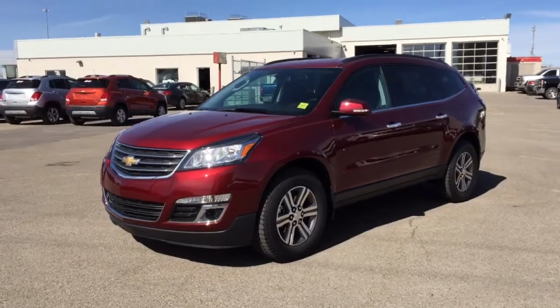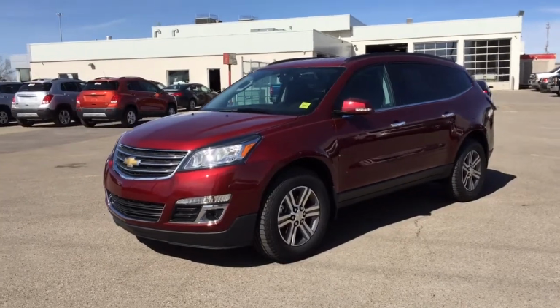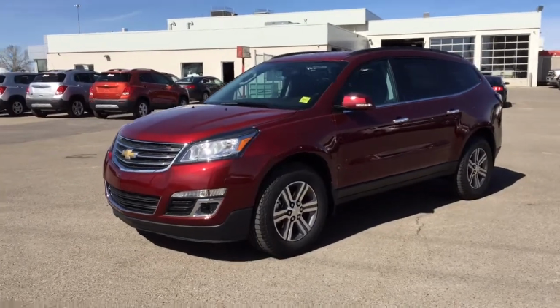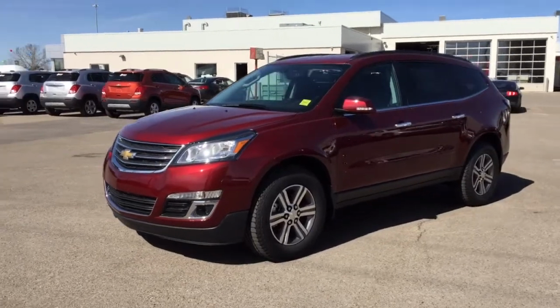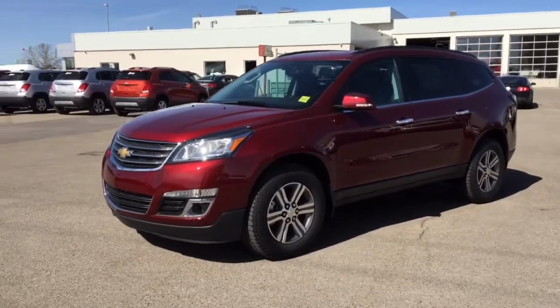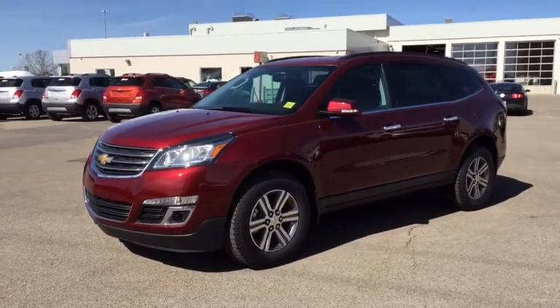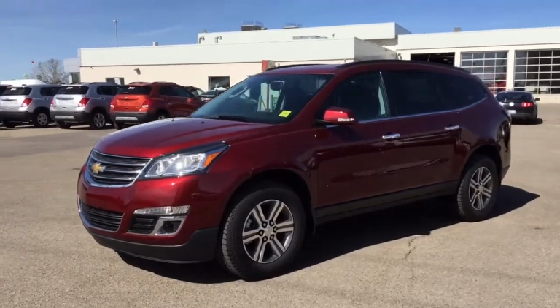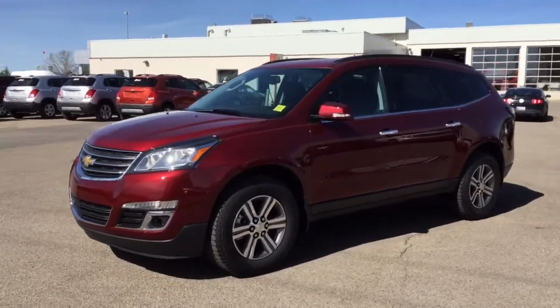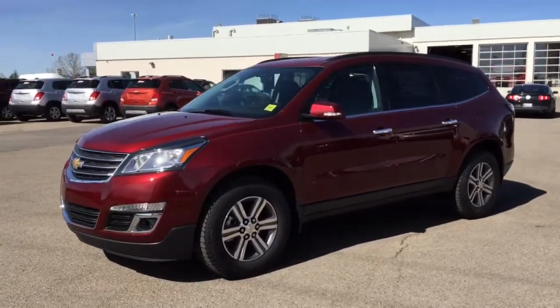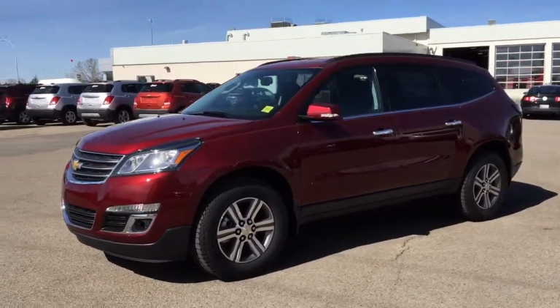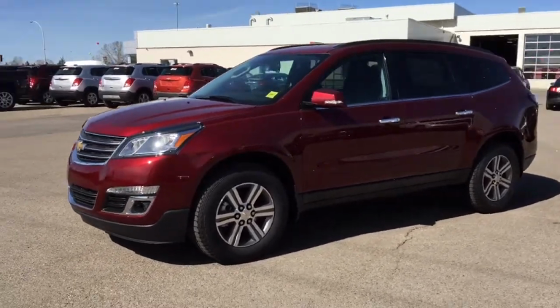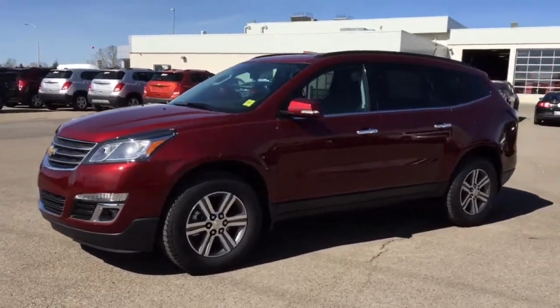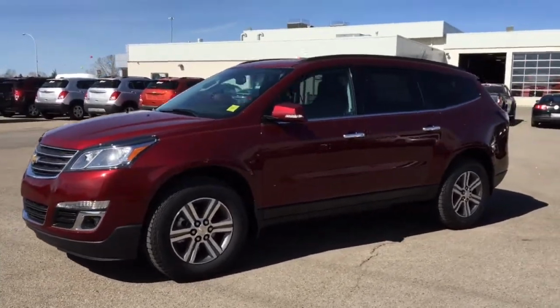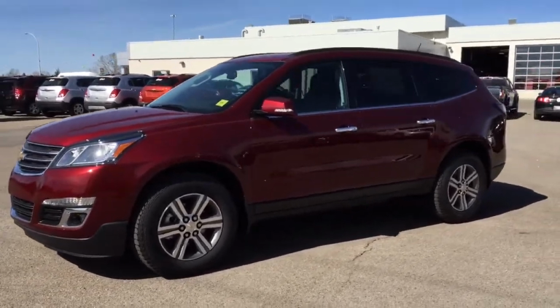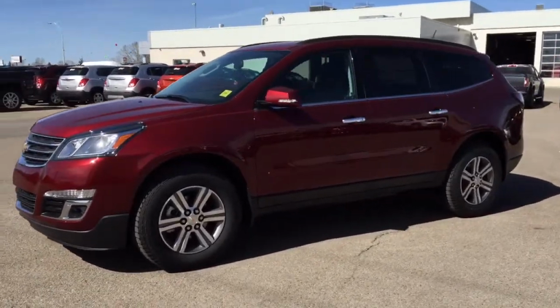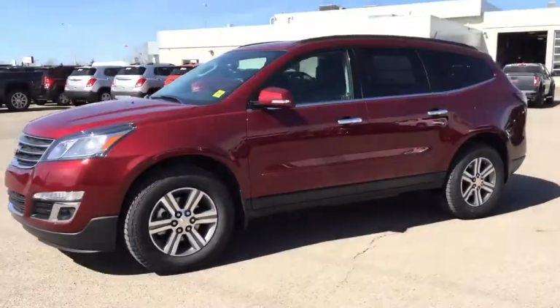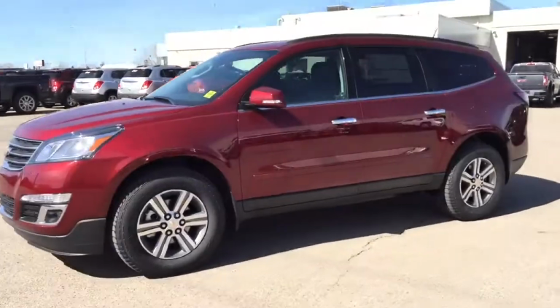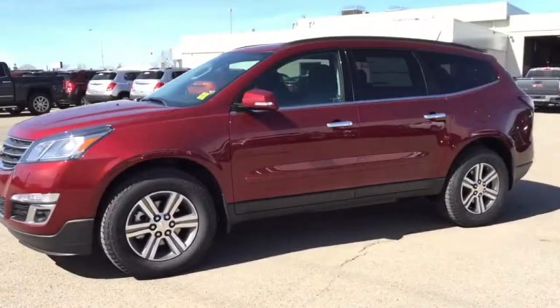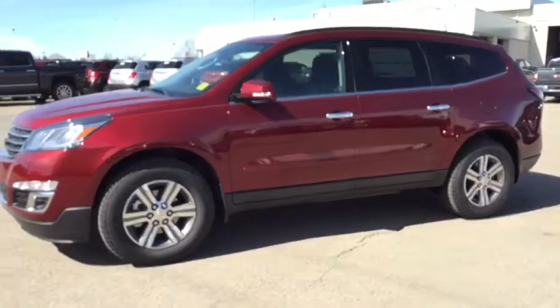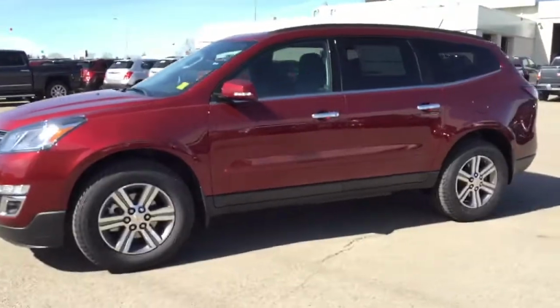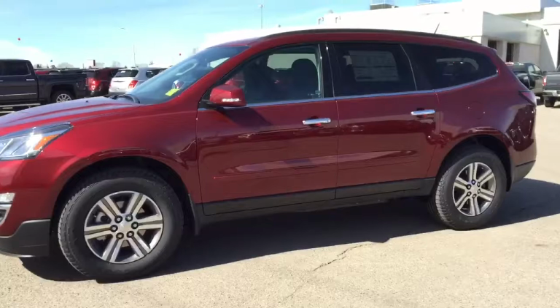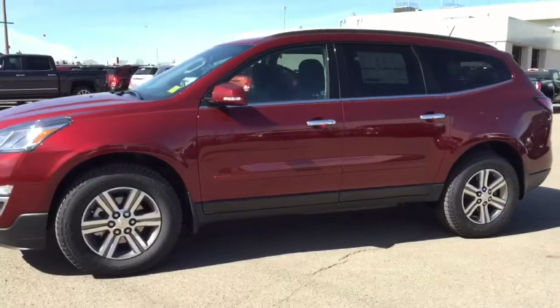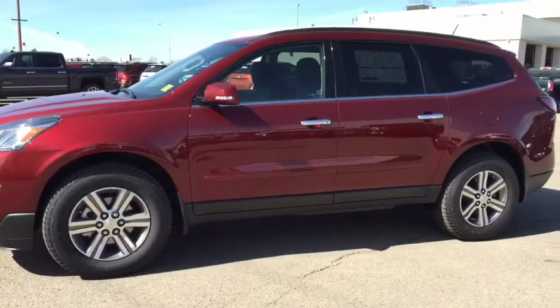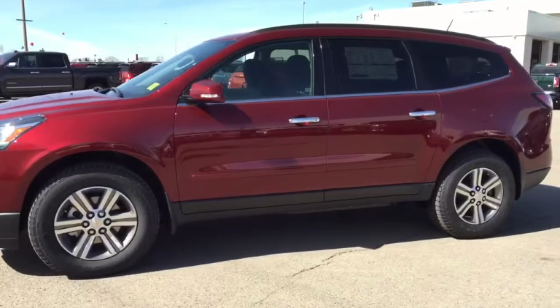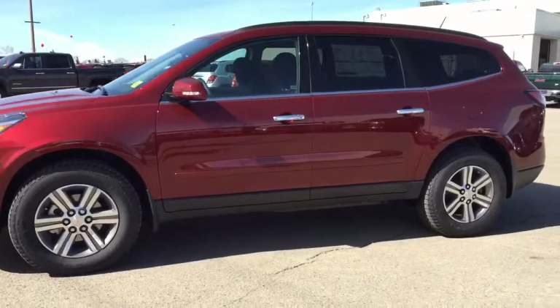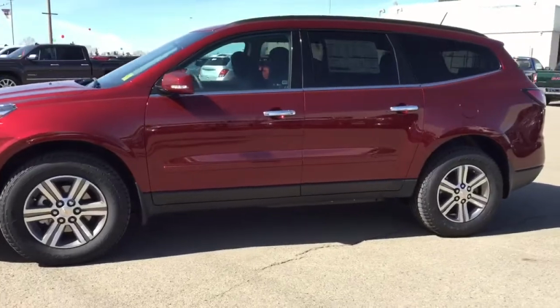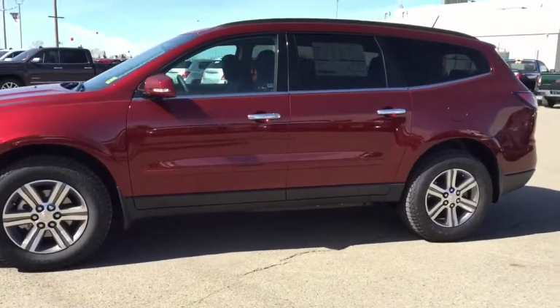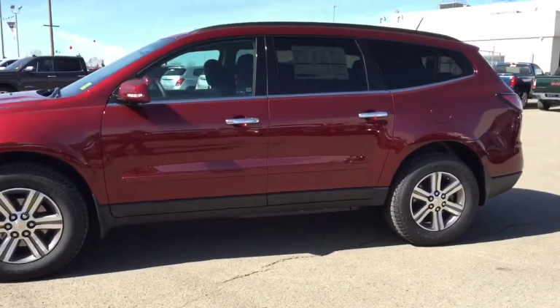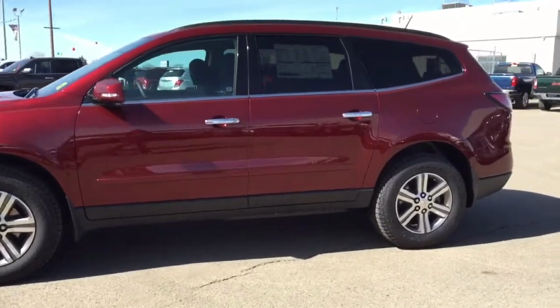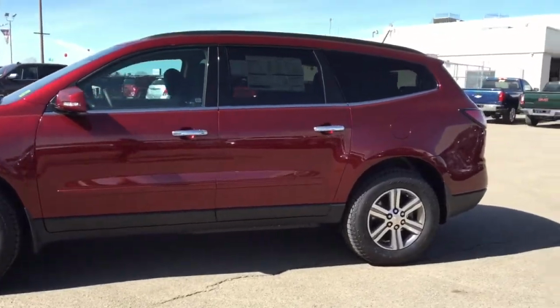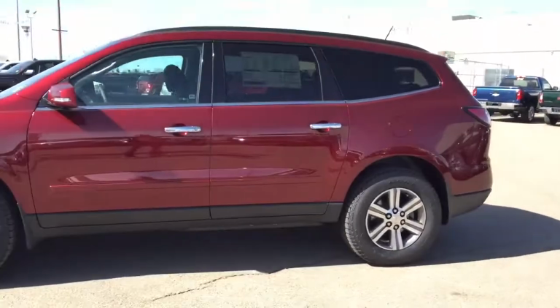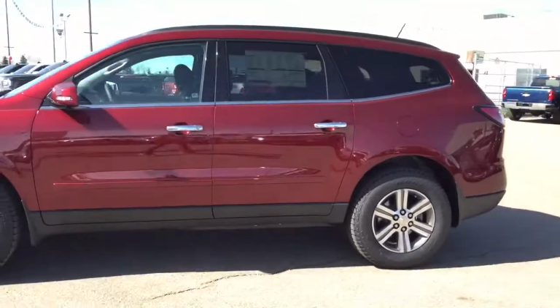Welcome to Davis Chevrolet. This is our all new 2016 Chevrolet Traverse in the color red.